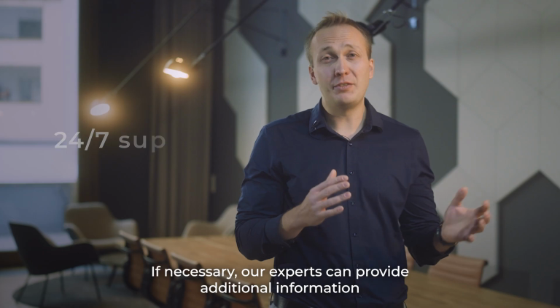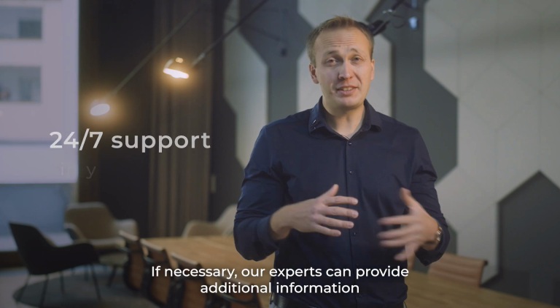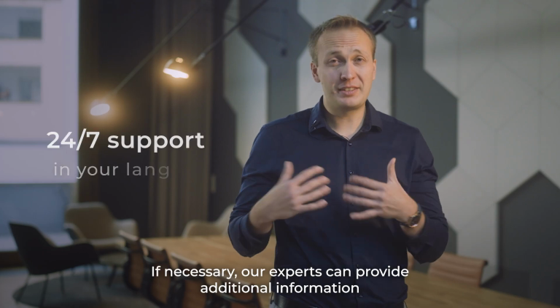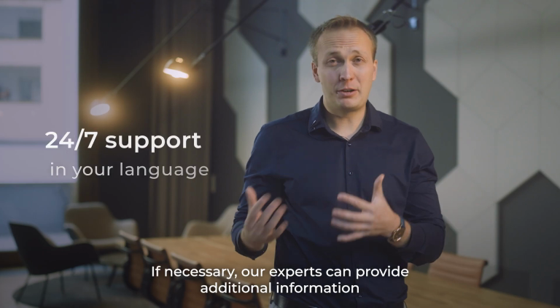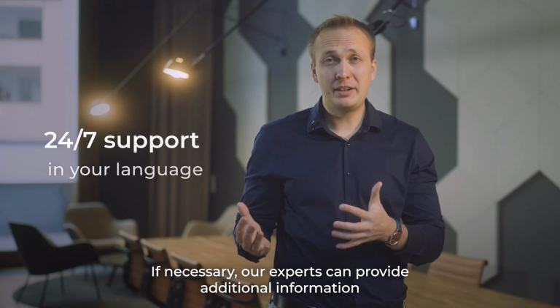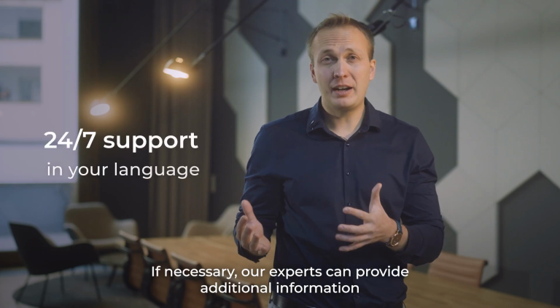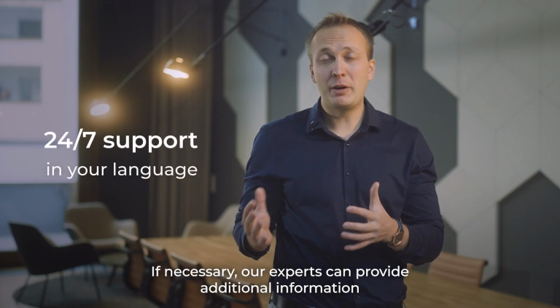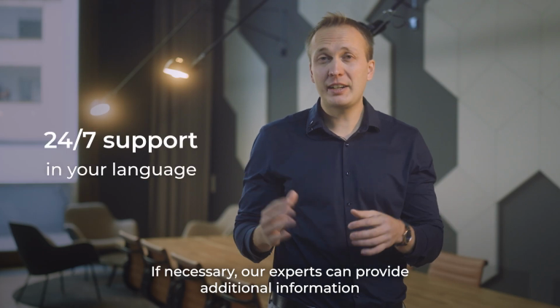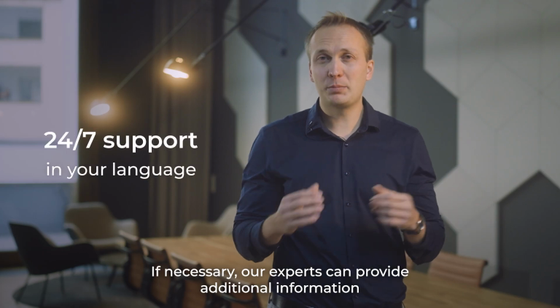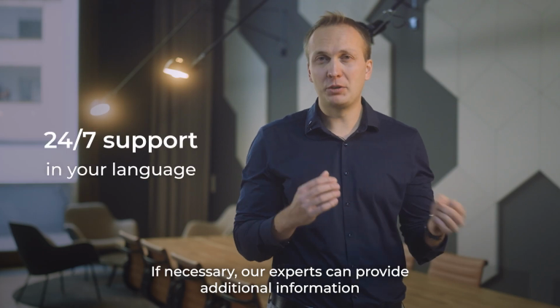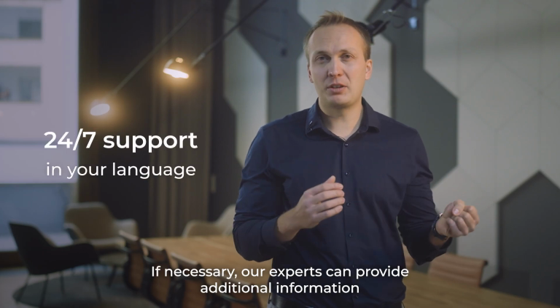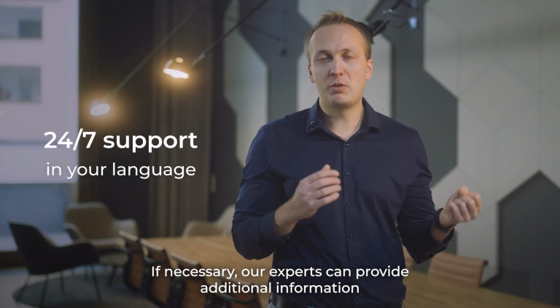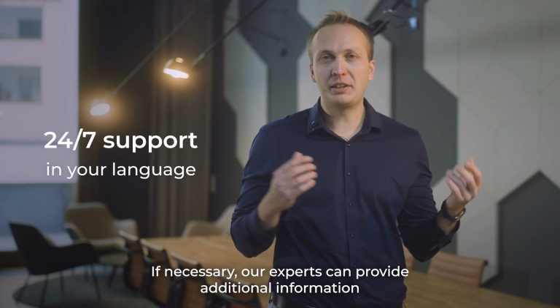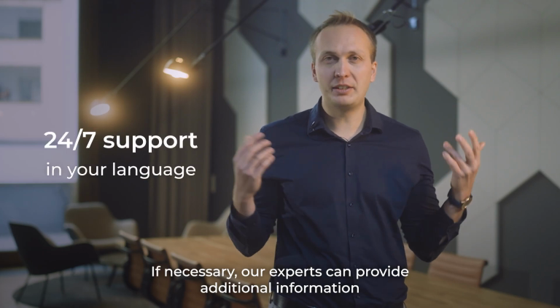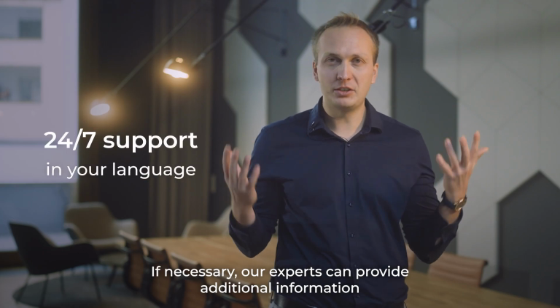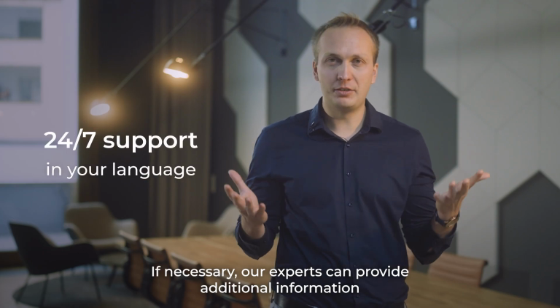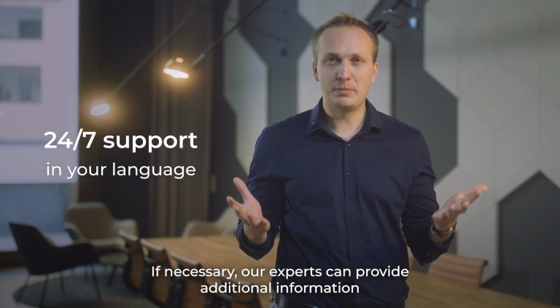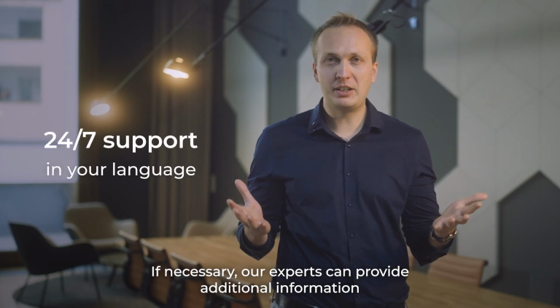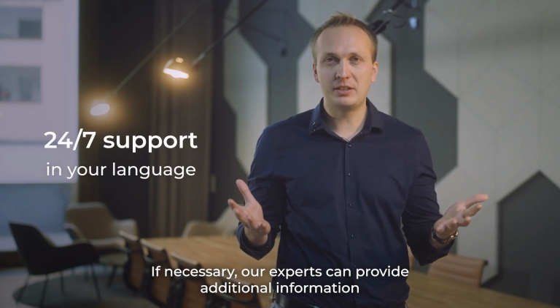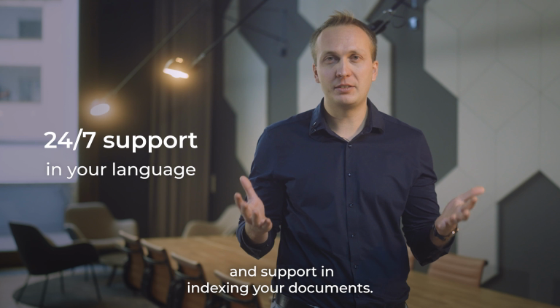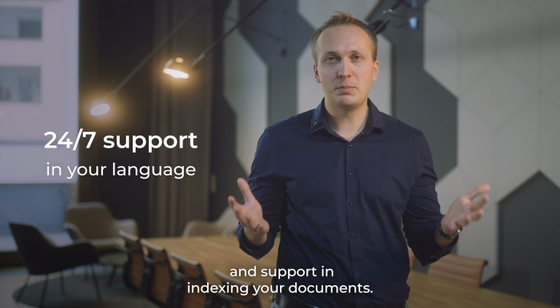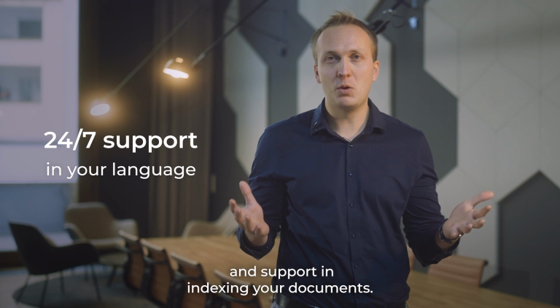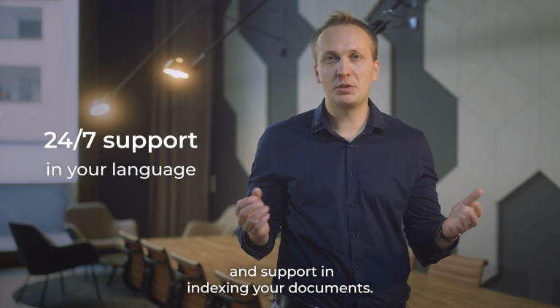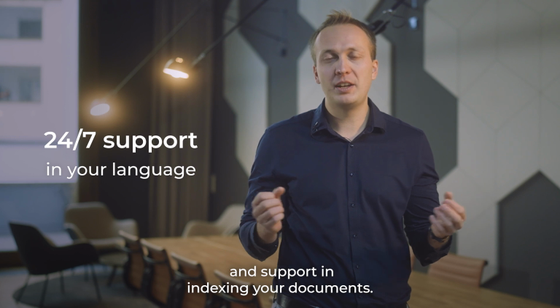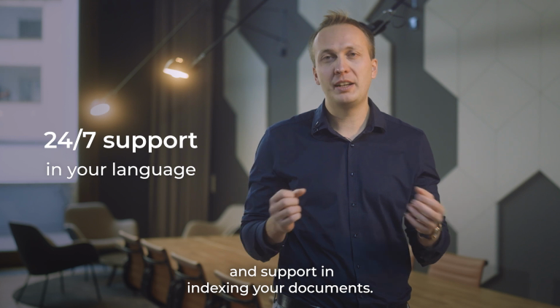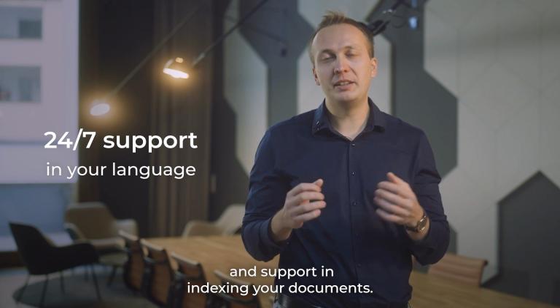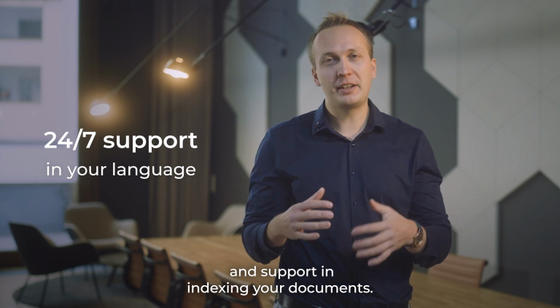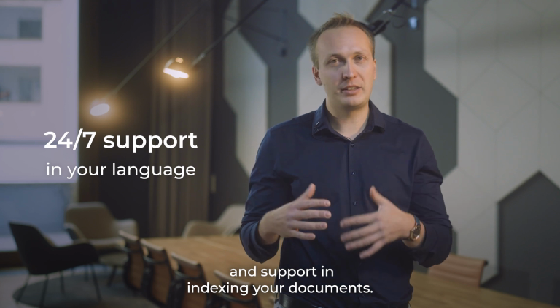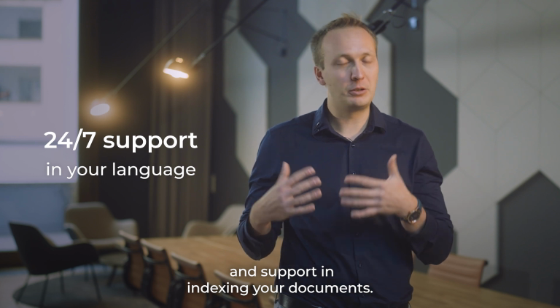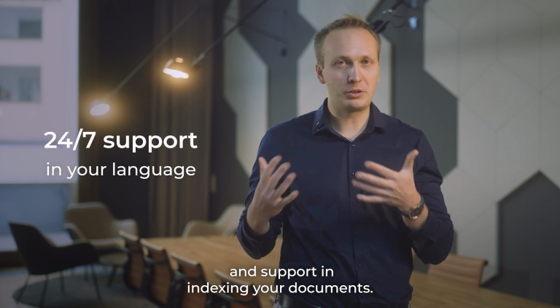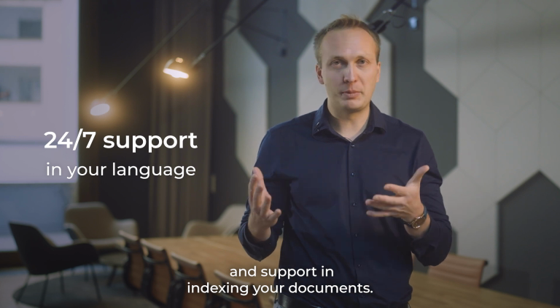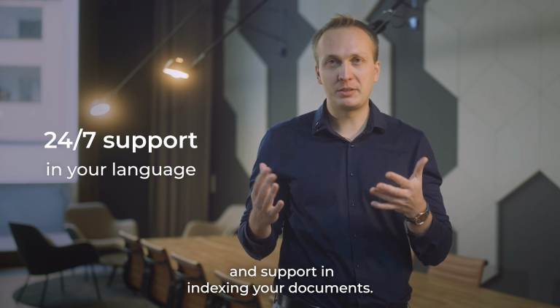If necessary, our experts can provide additional information and support in indexing your documents.